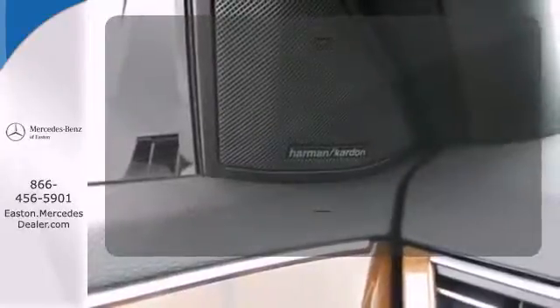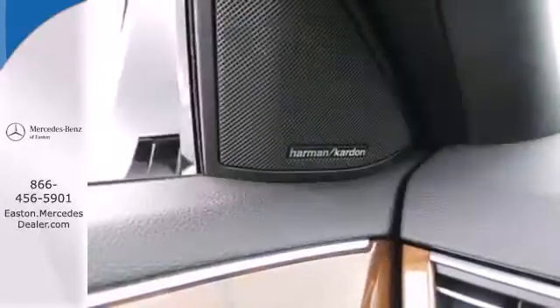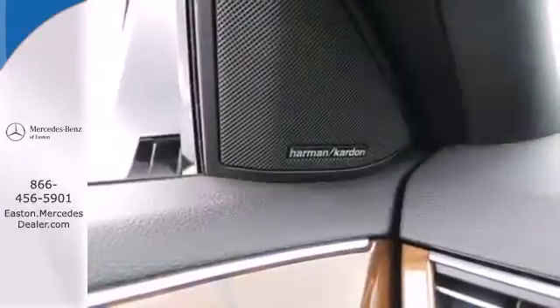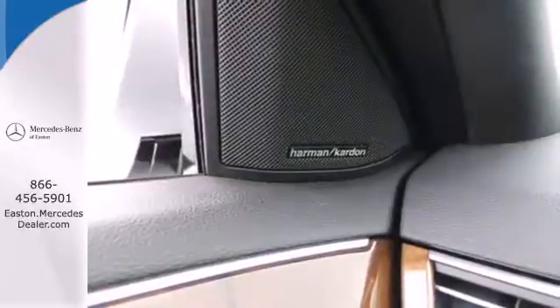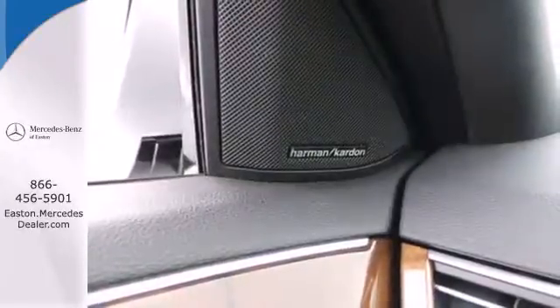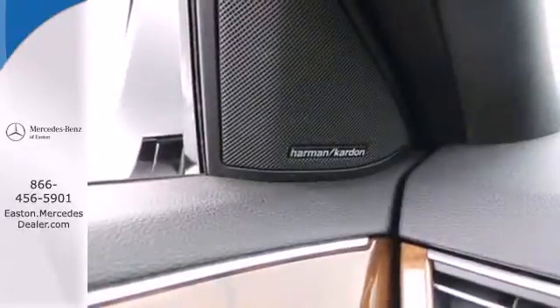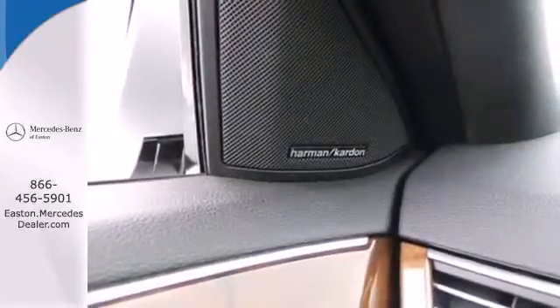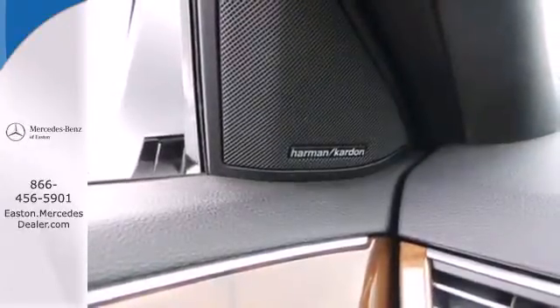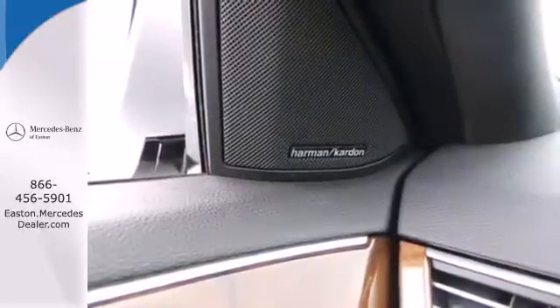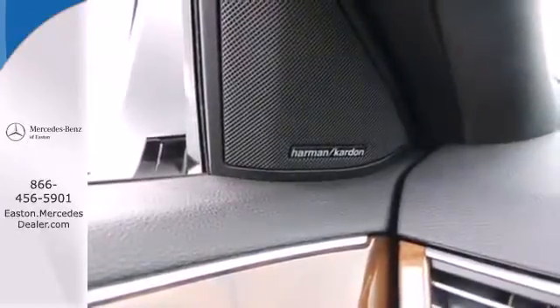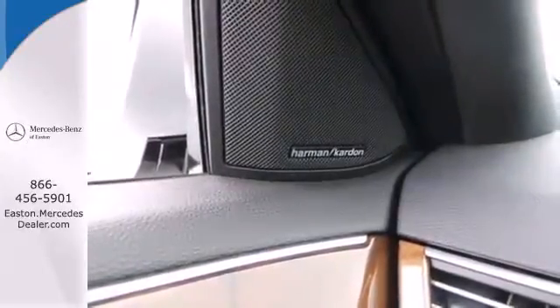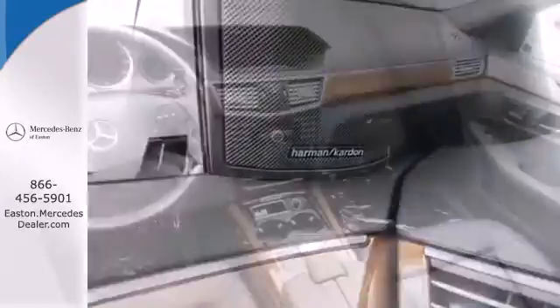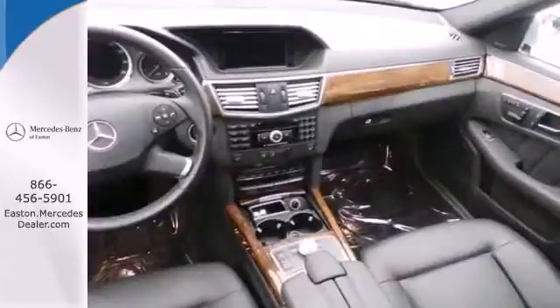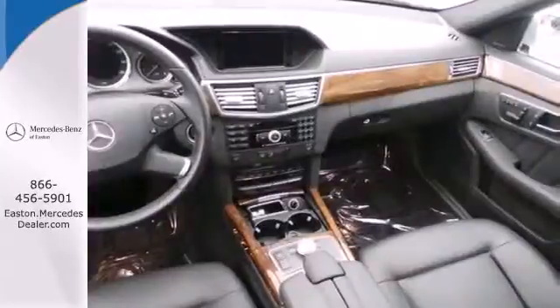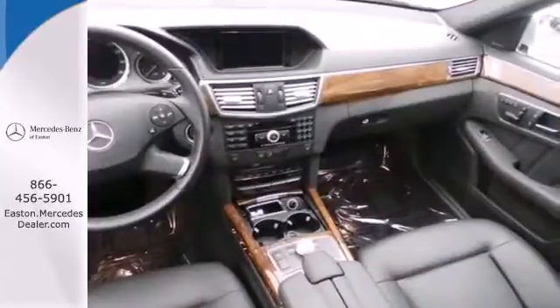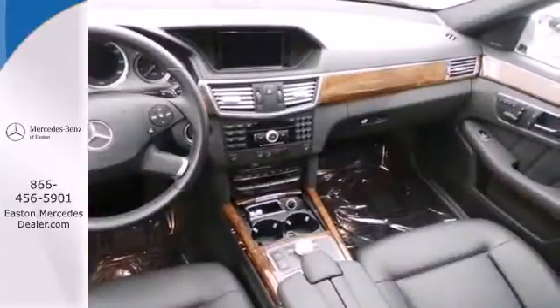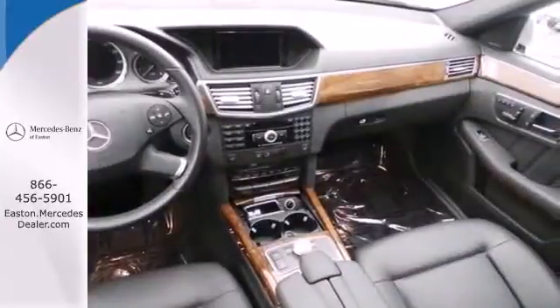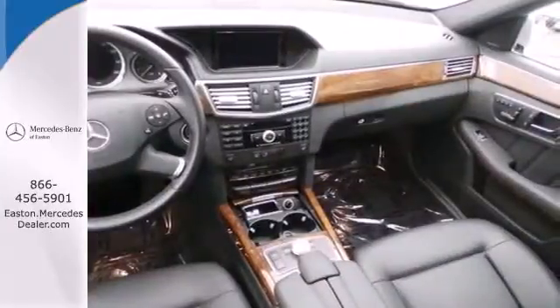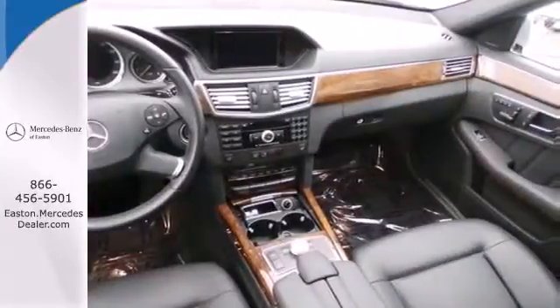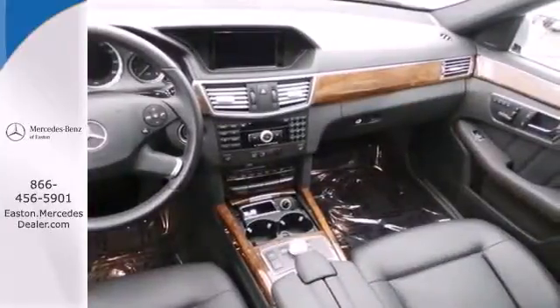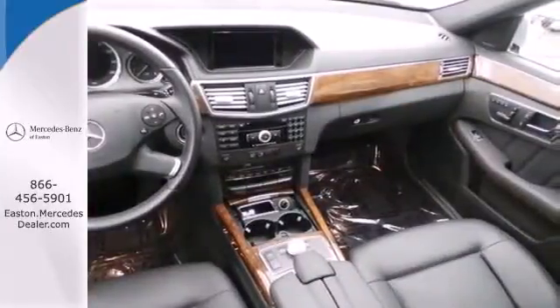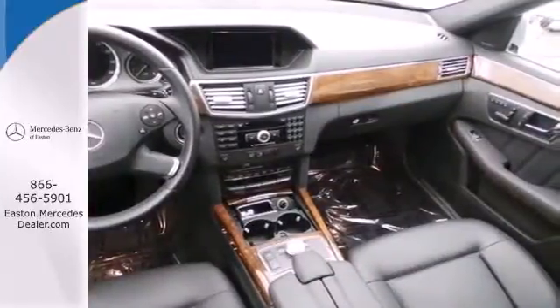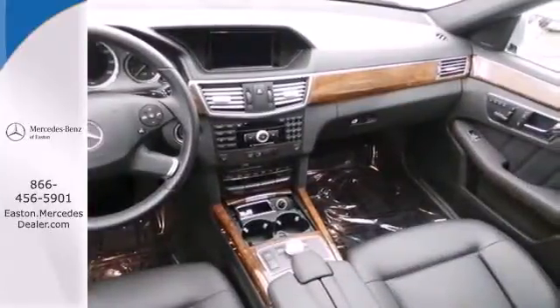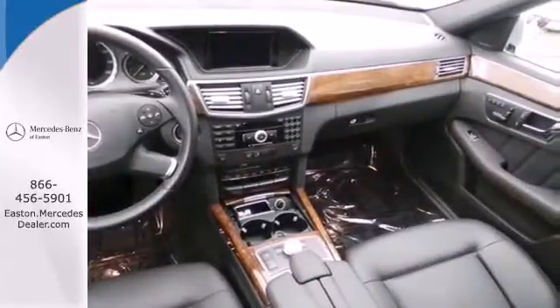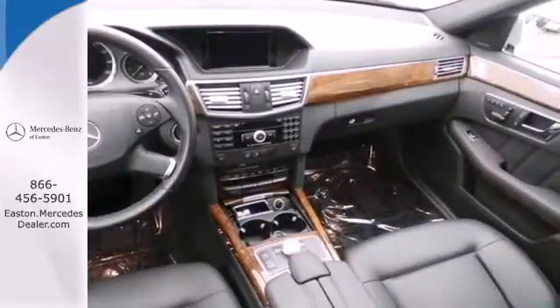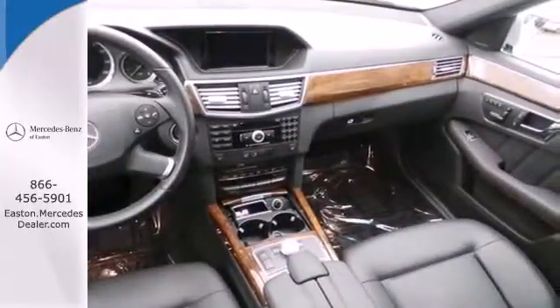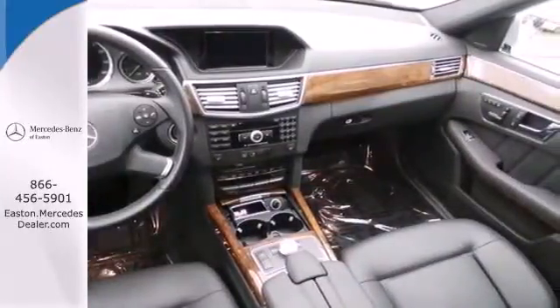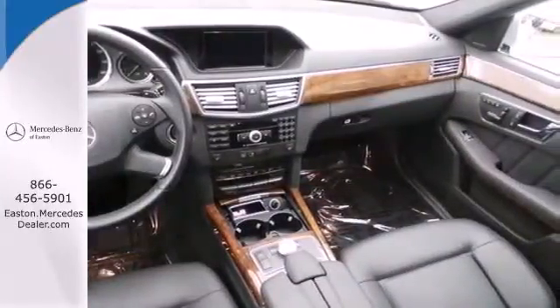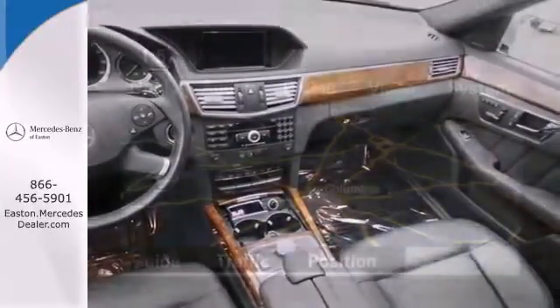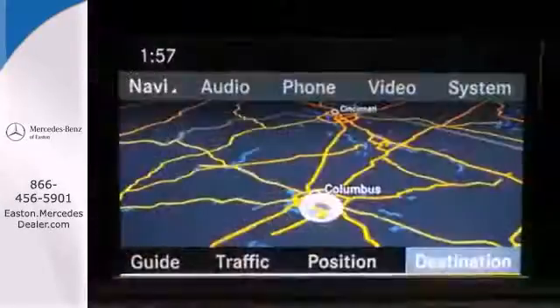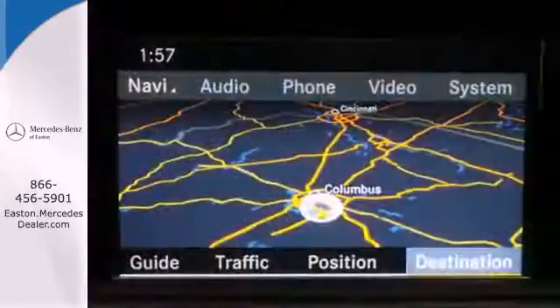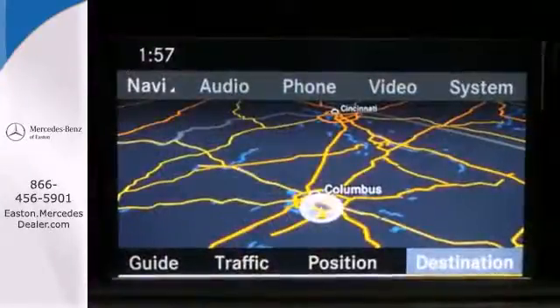The E could stand for excellence, extraordinary, or exceptional. All are befitting of the world renowned Mercedes-Benz E-Class.